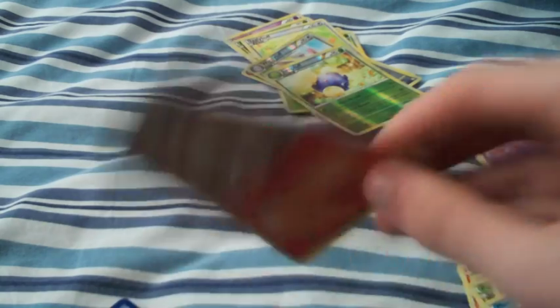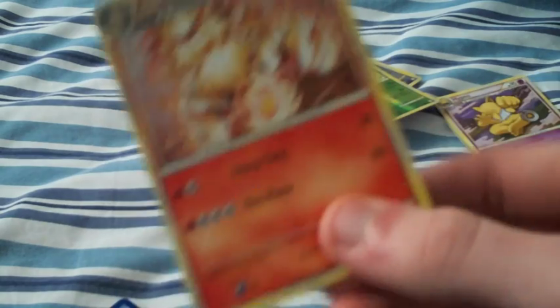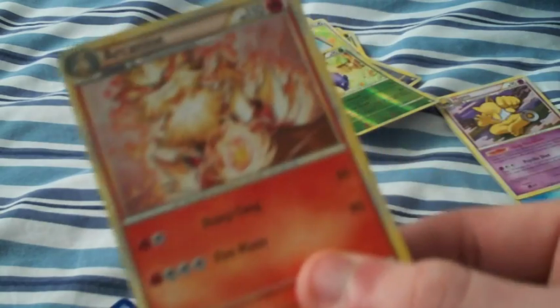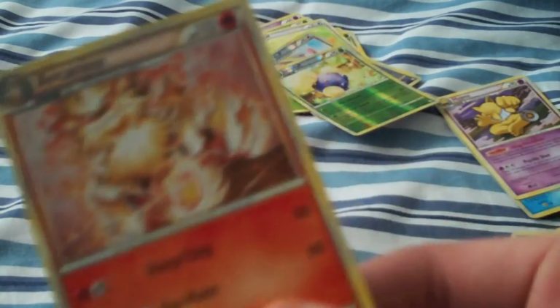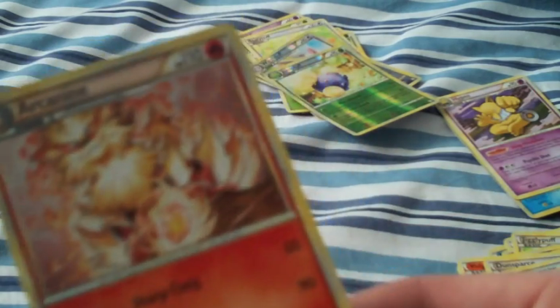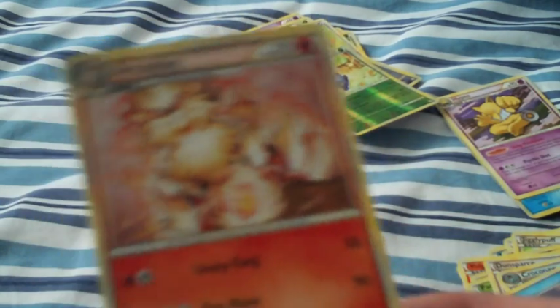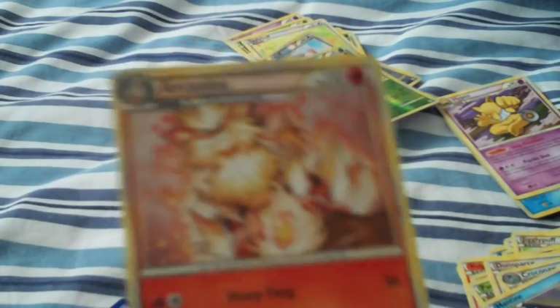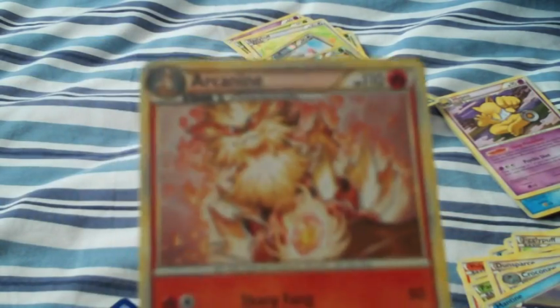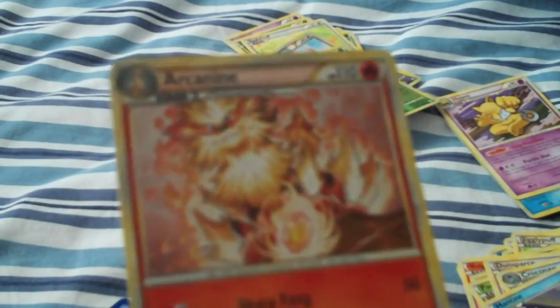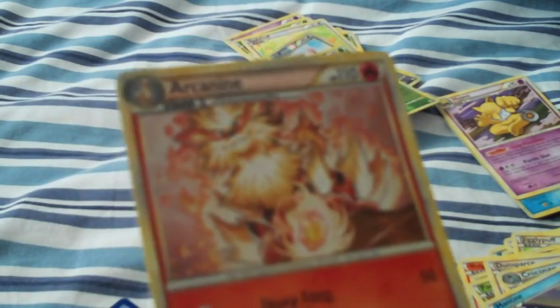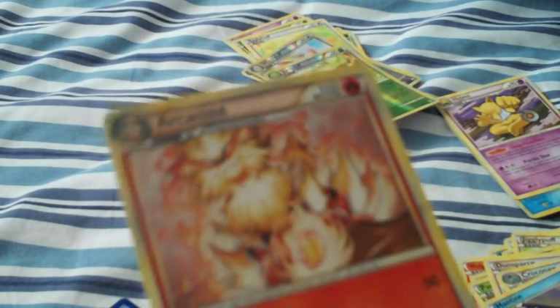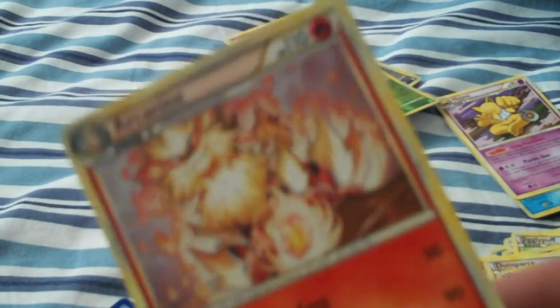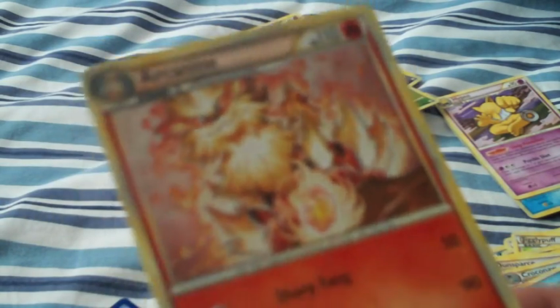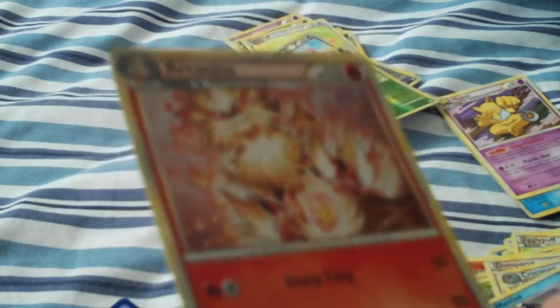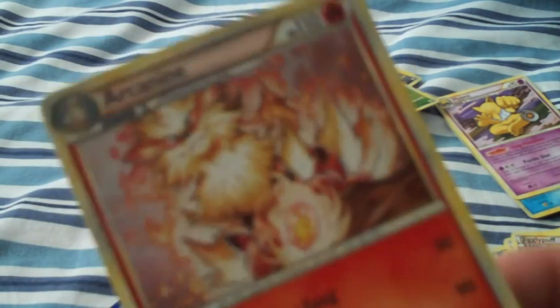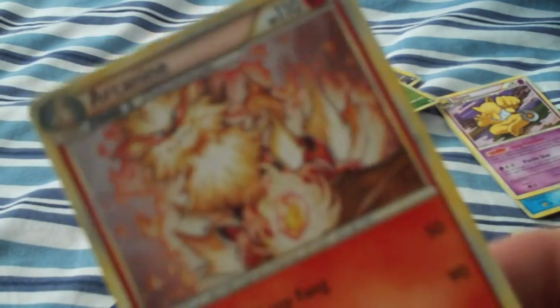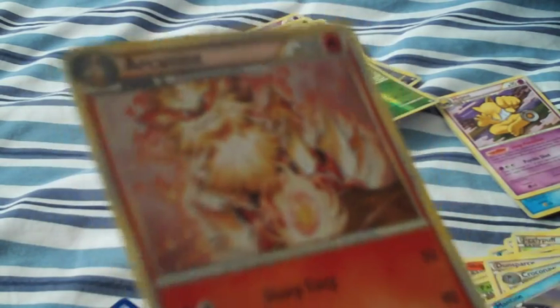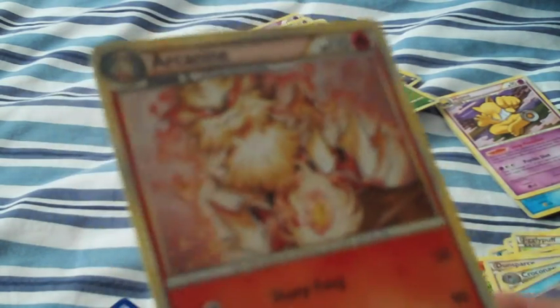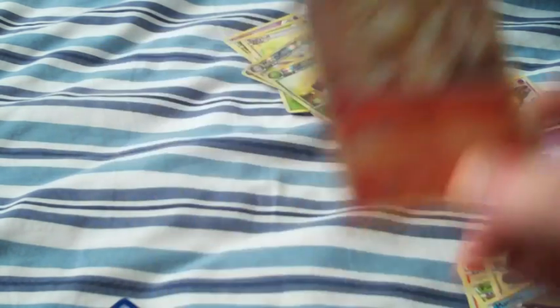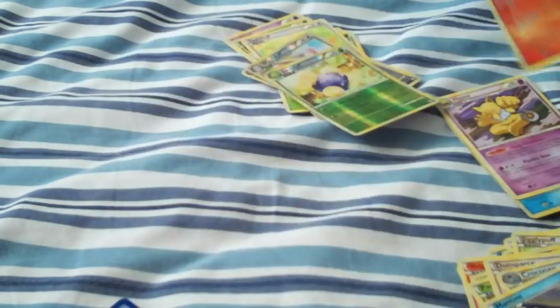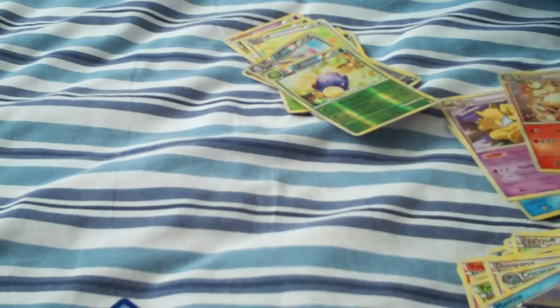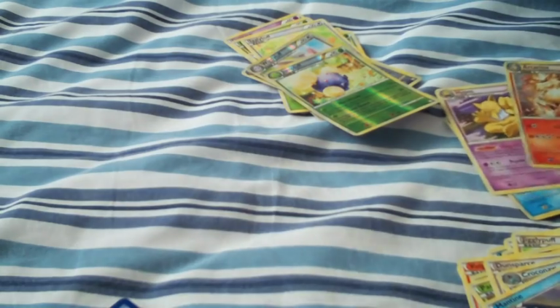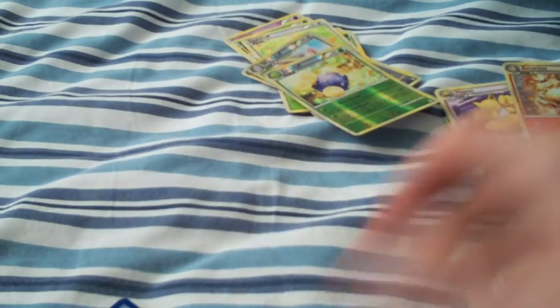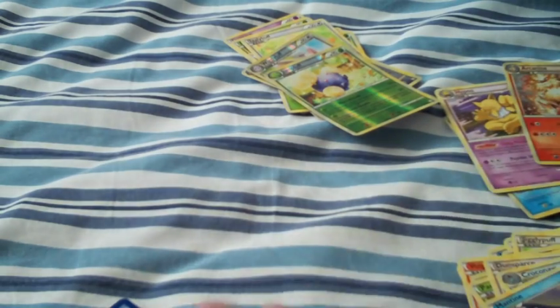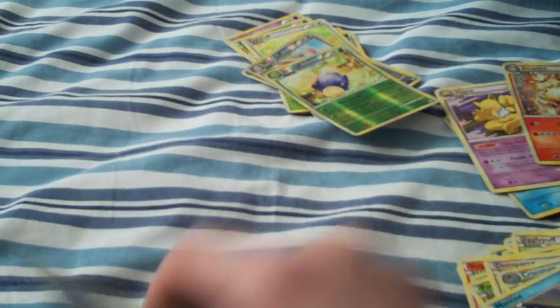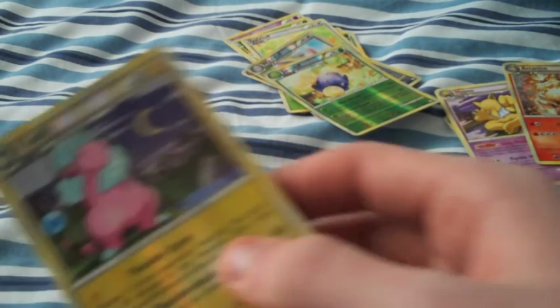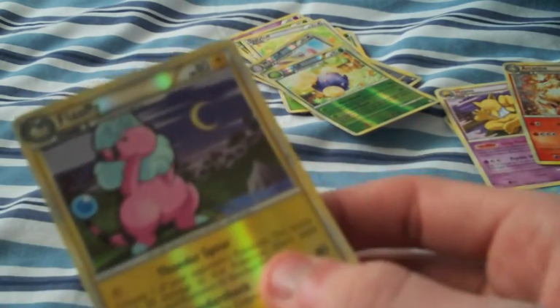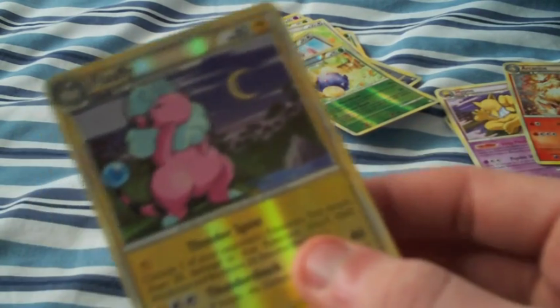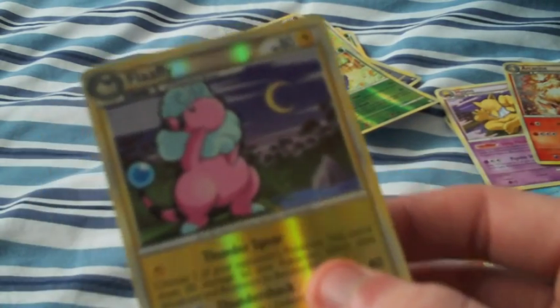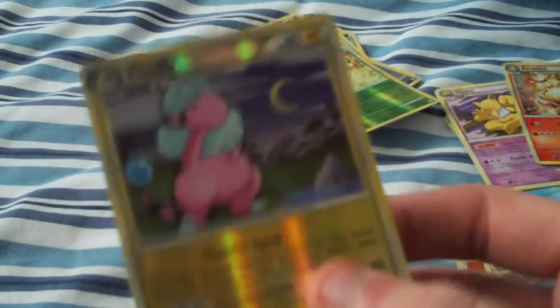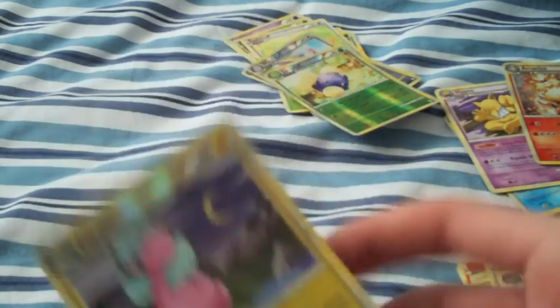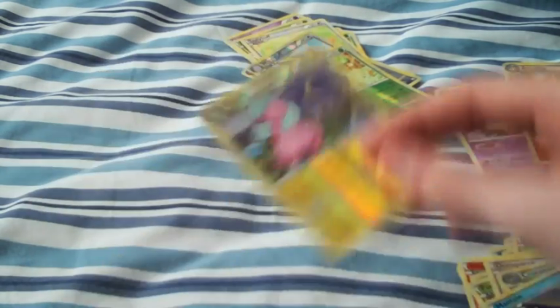My Rare is awesome — an Arcanine Hollow. And my Reverse is a Flaffy.